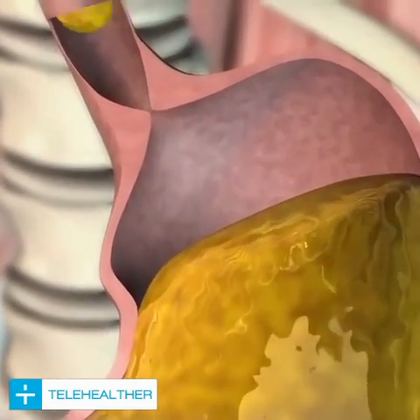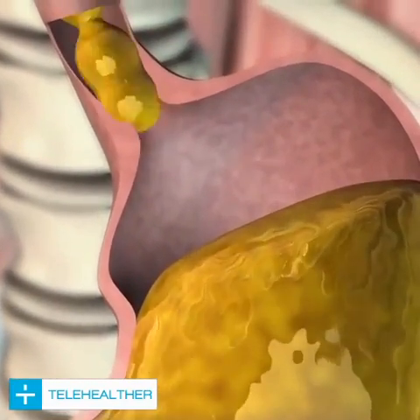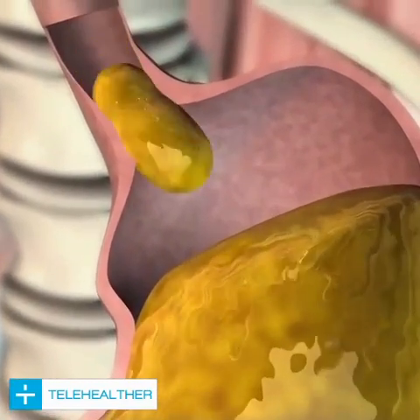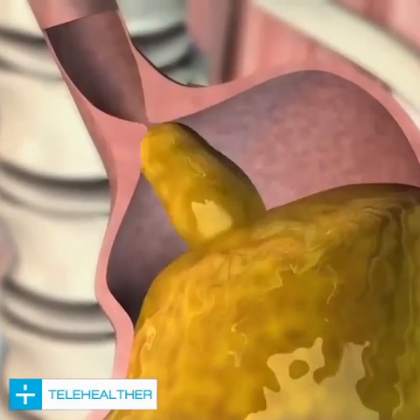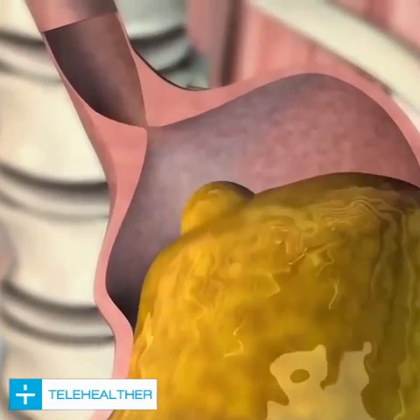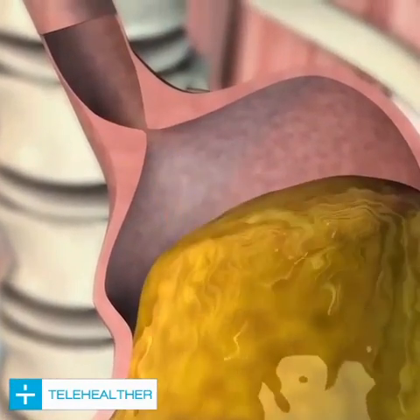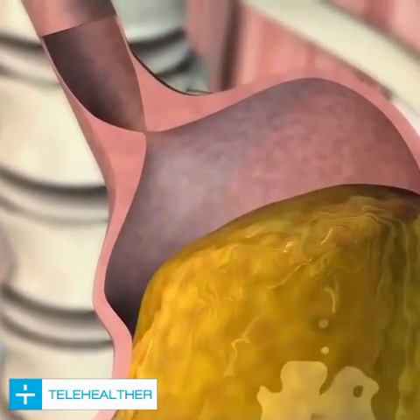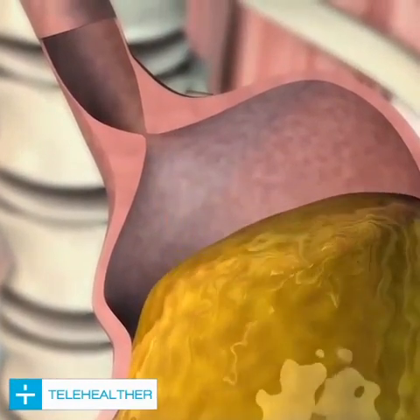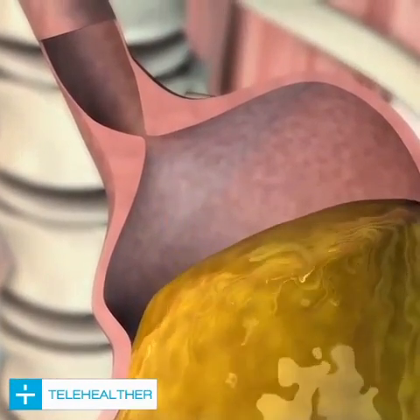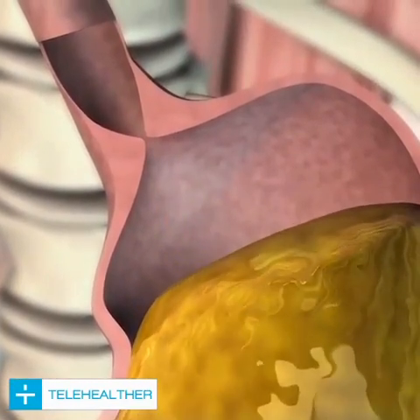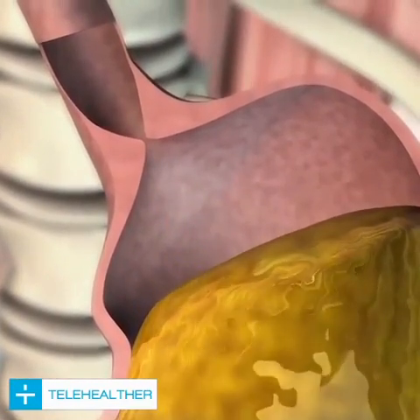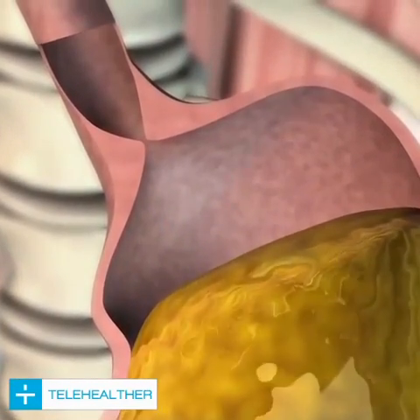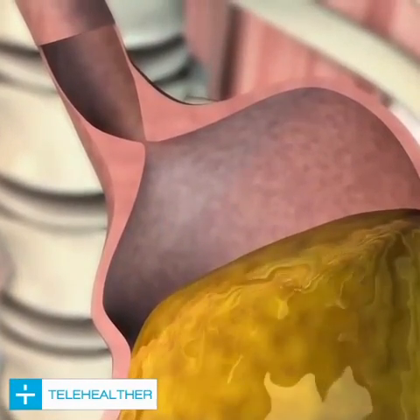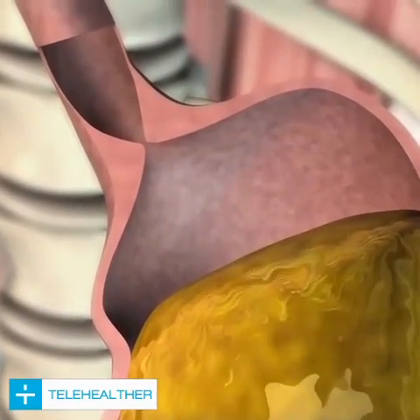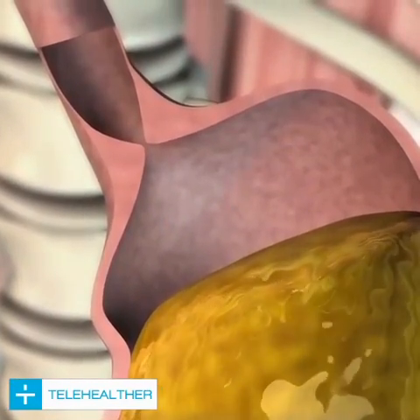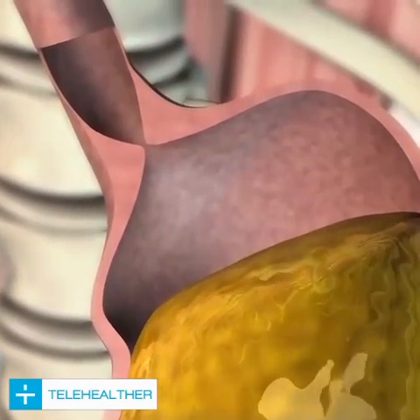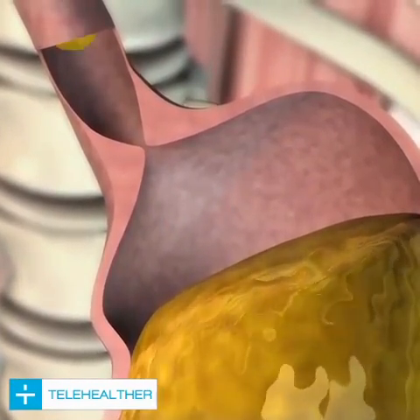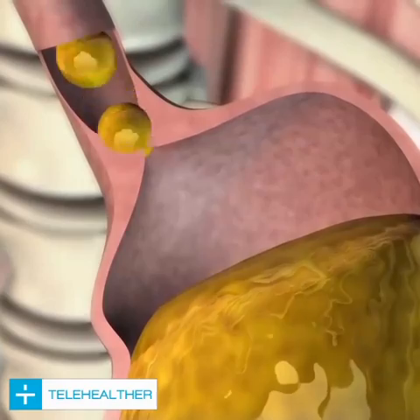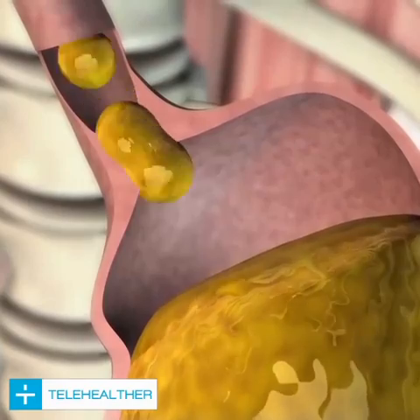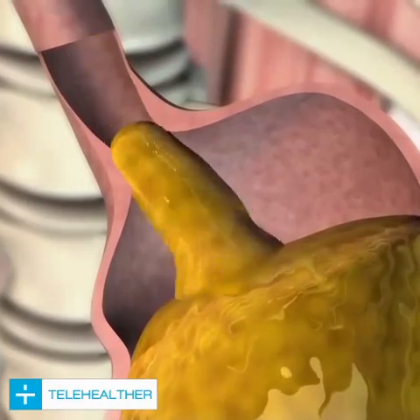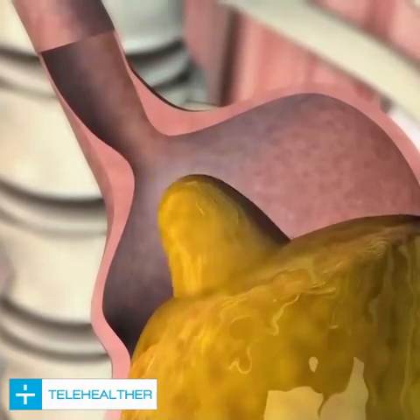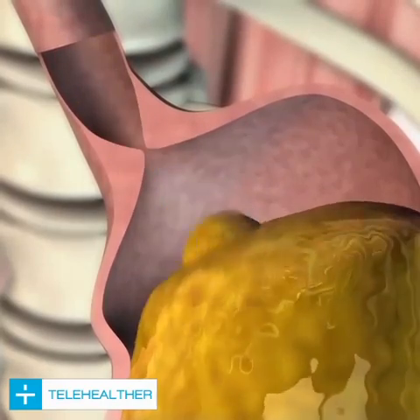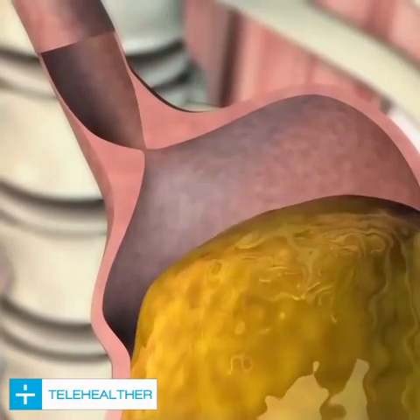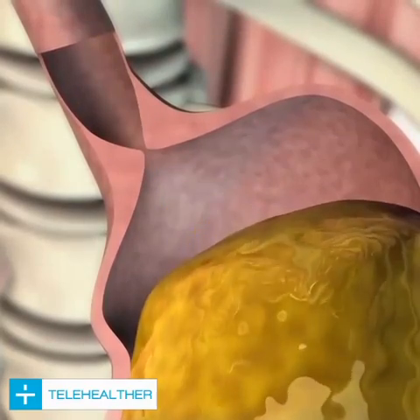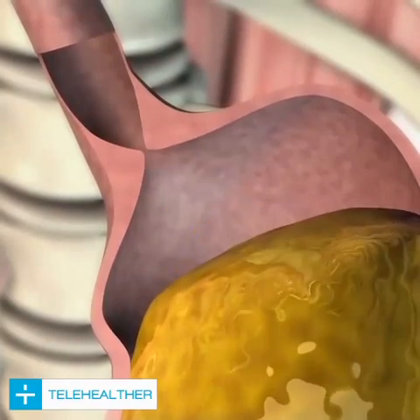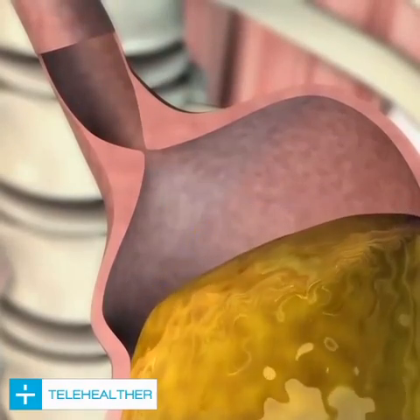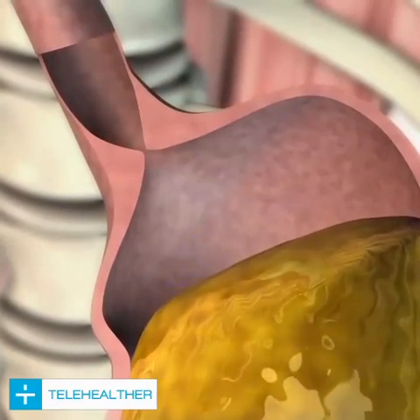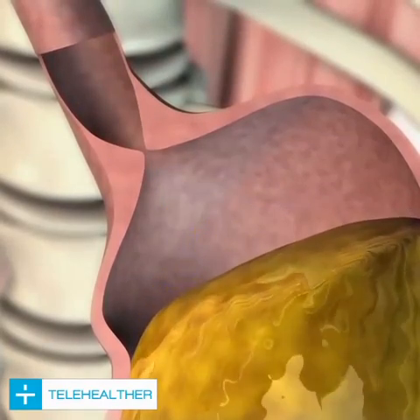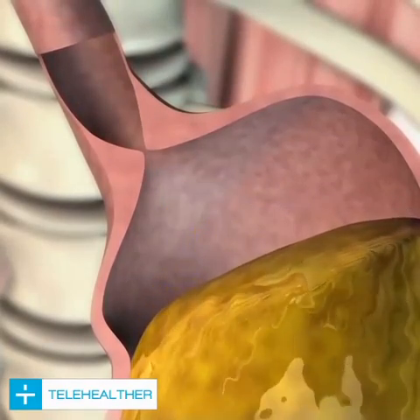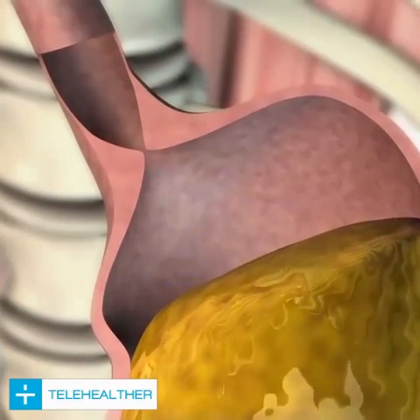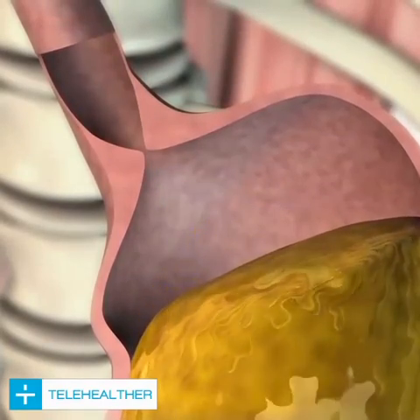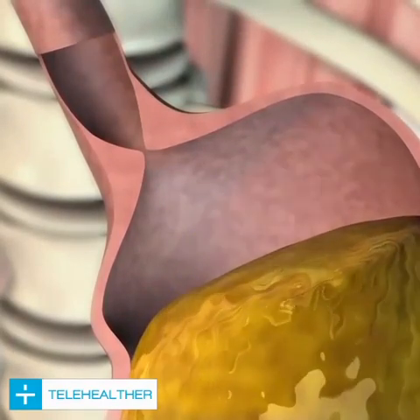The food passes into the stomach through the cardia at the stomach entrance. This is a muscle that acts like a valve, closing the top of the stomach.